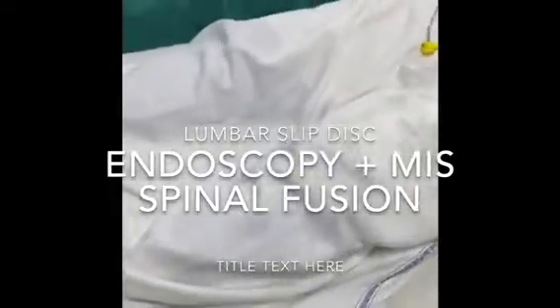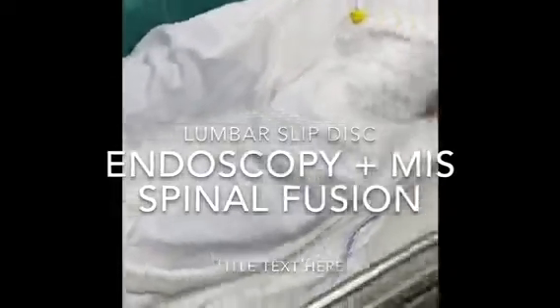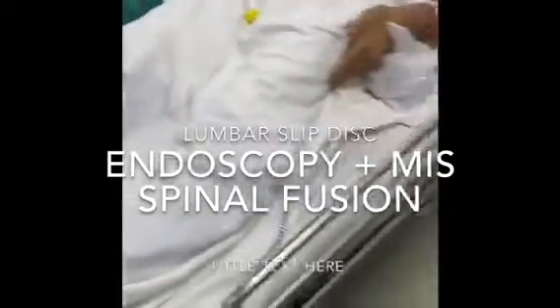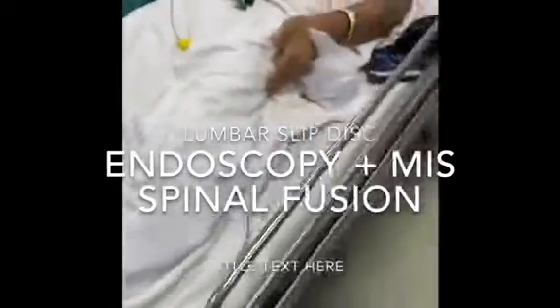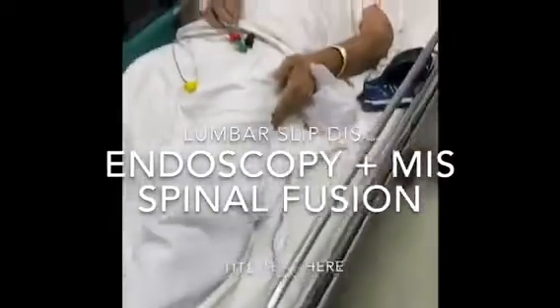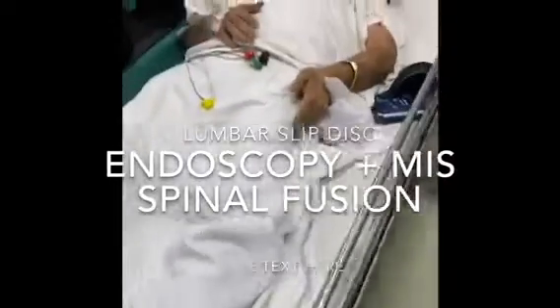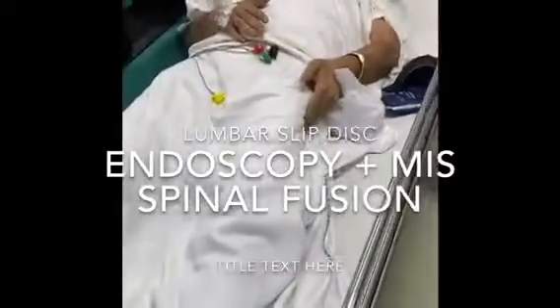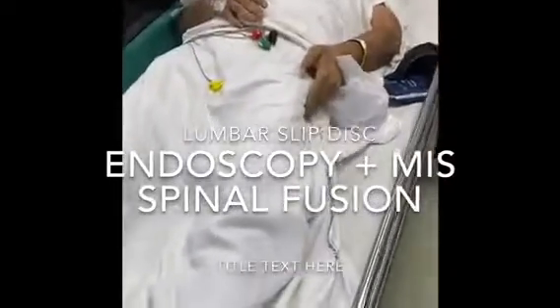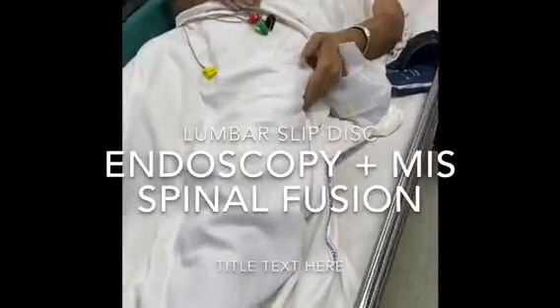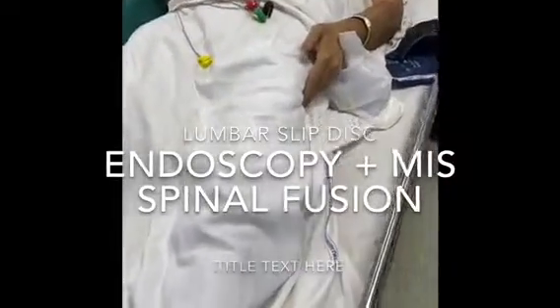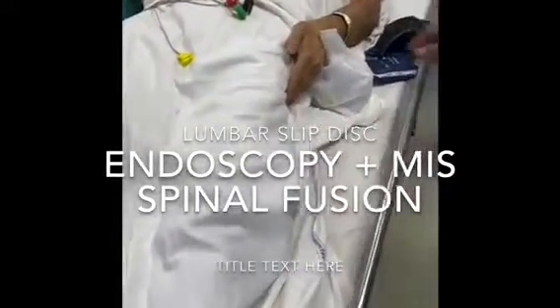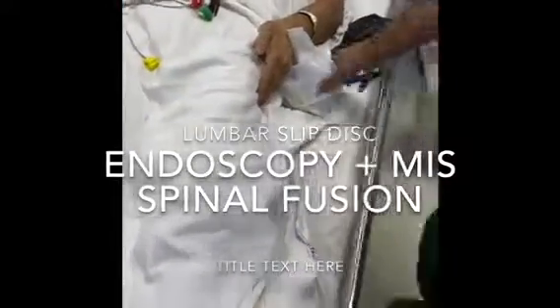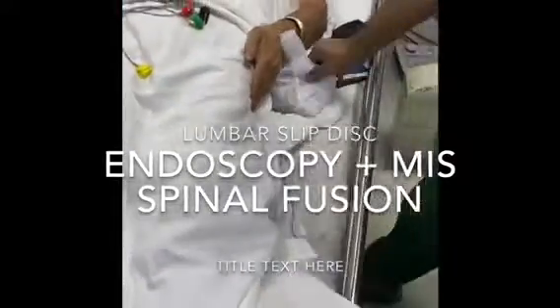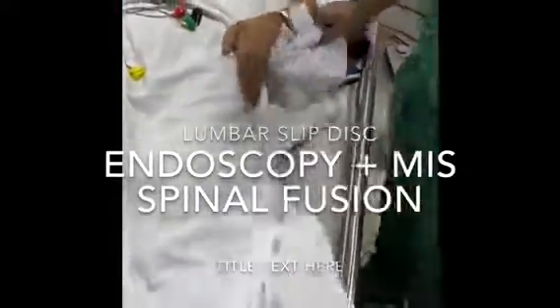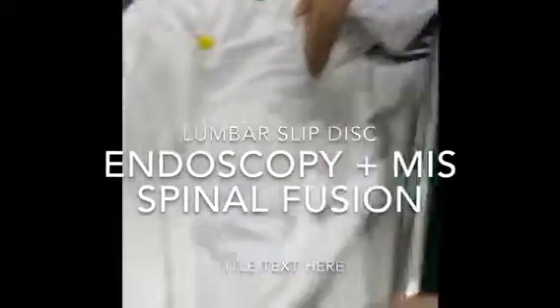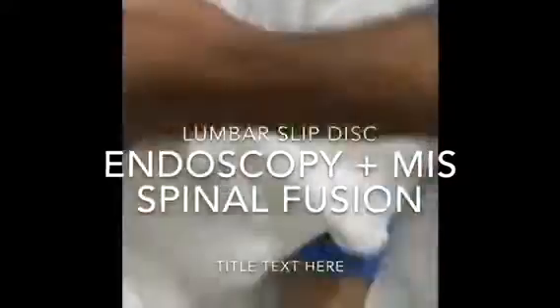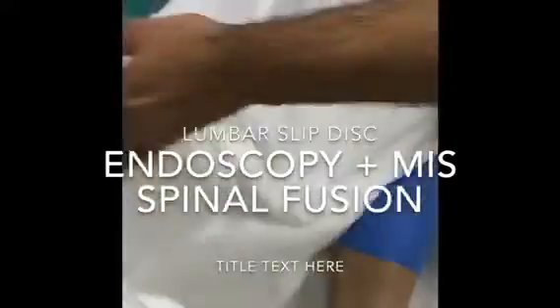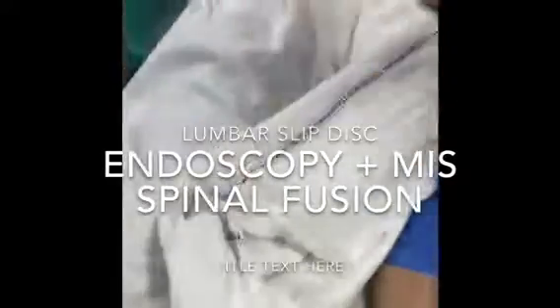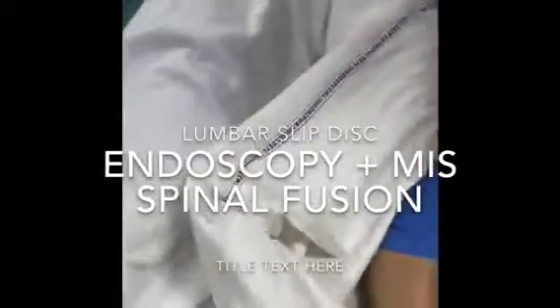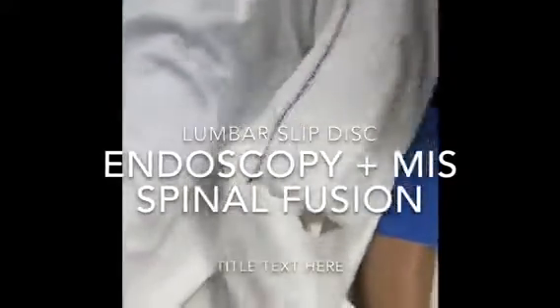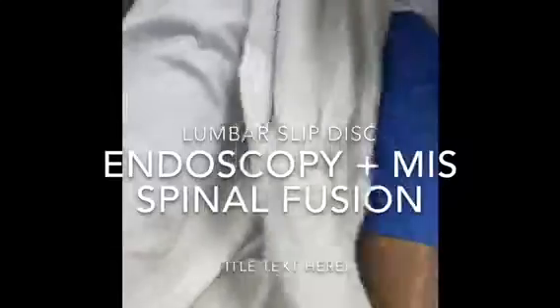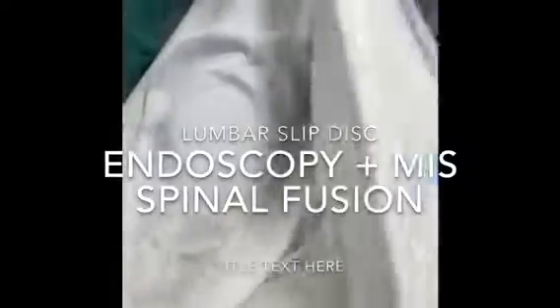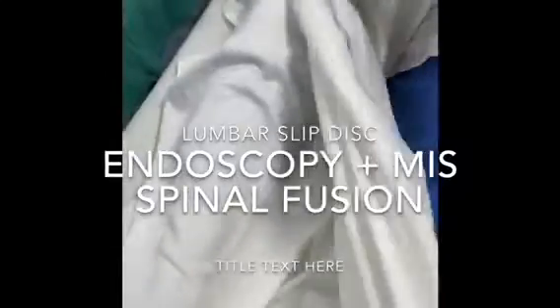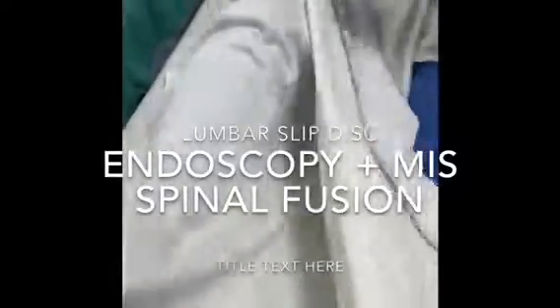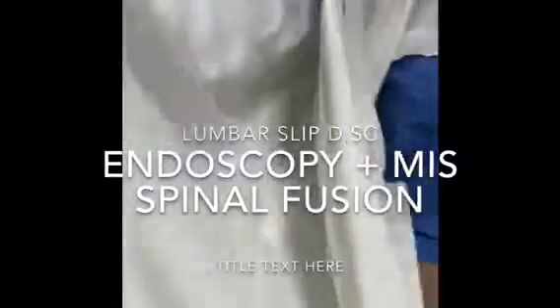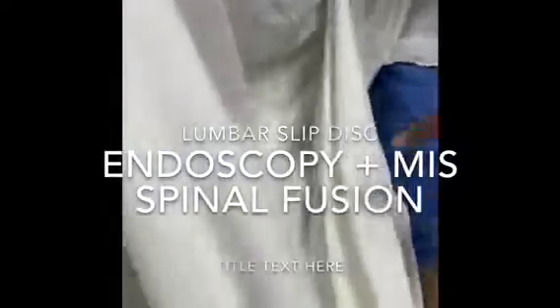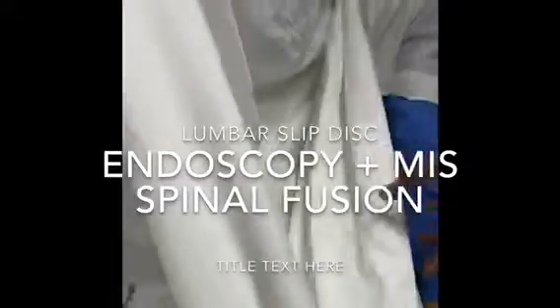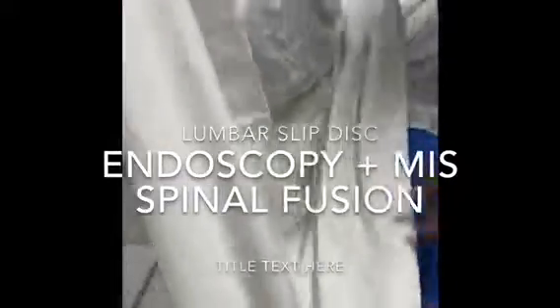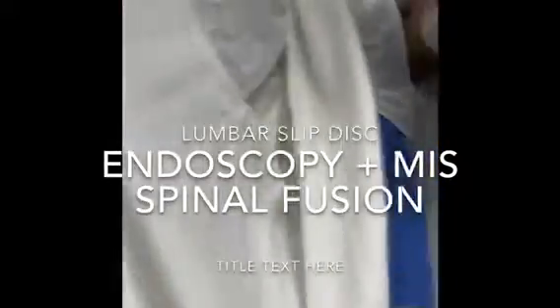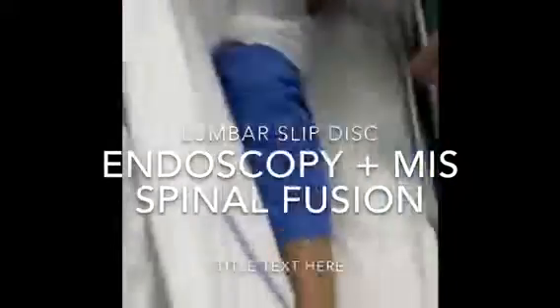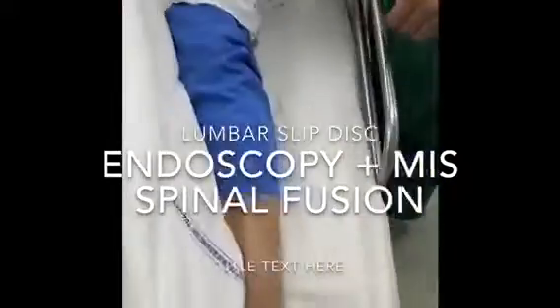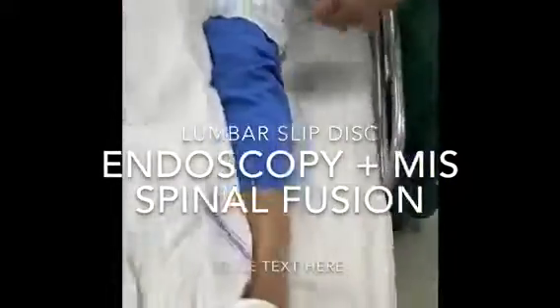They're asking him to lift his leg. He's not able to lift his left leg, although he can lift his right leg.